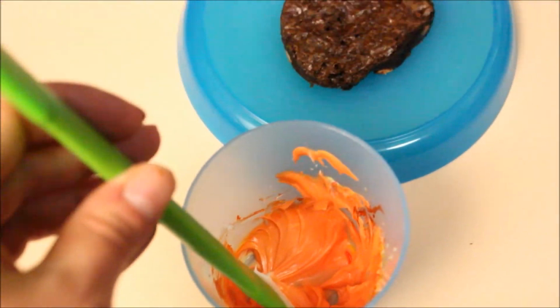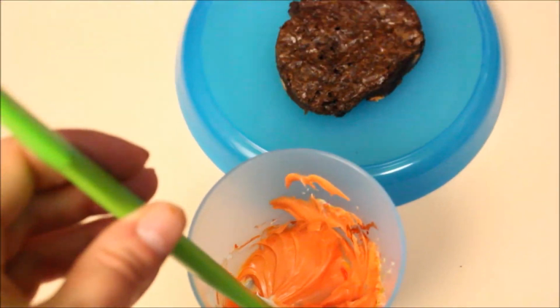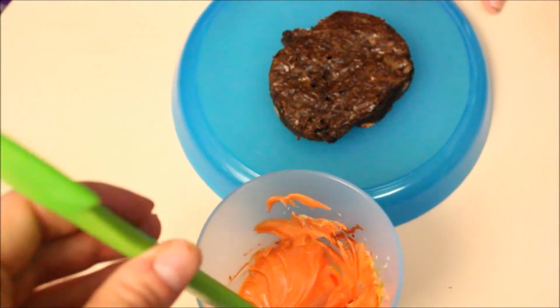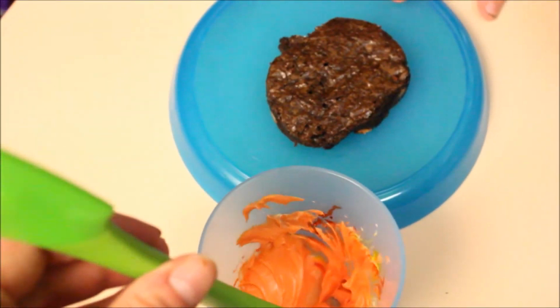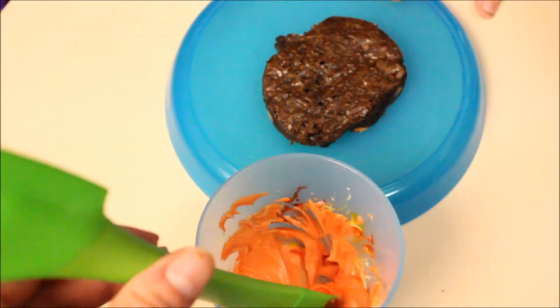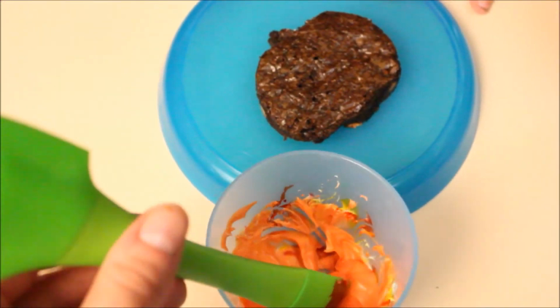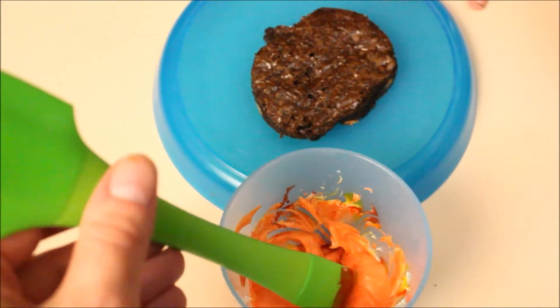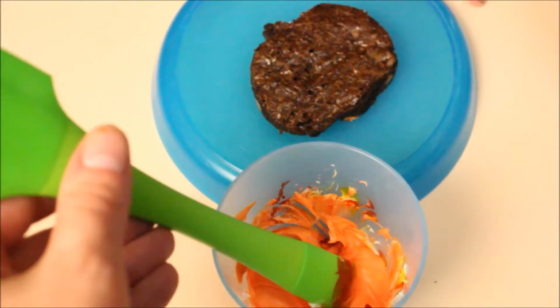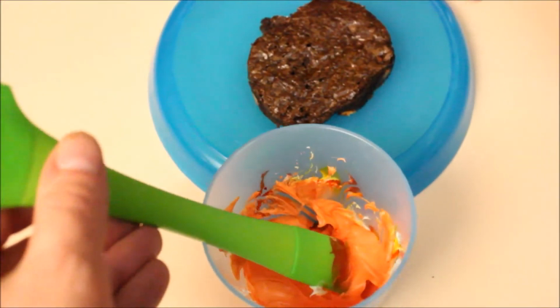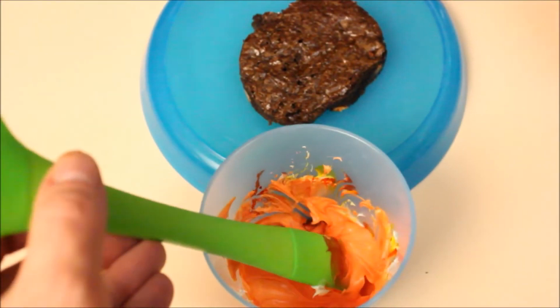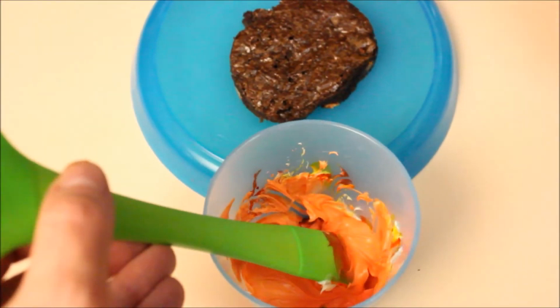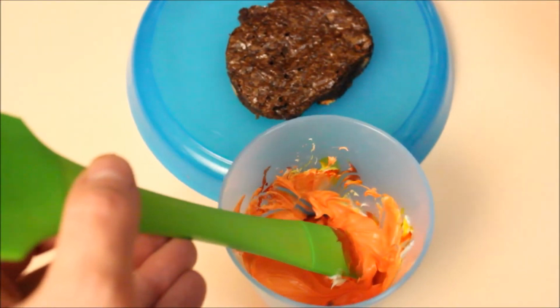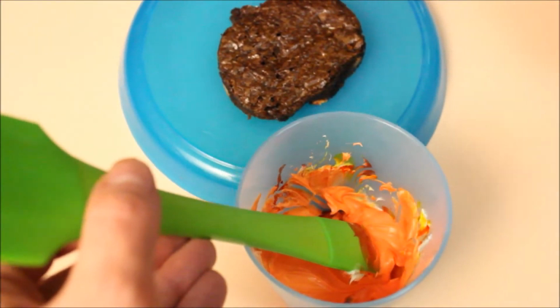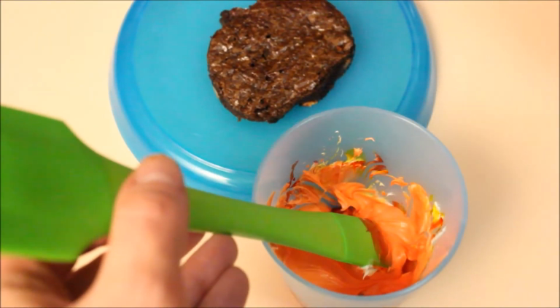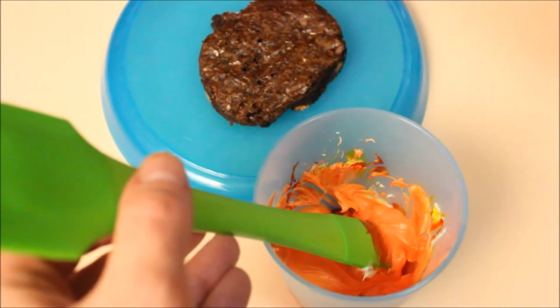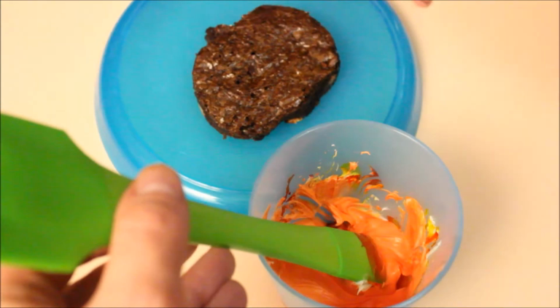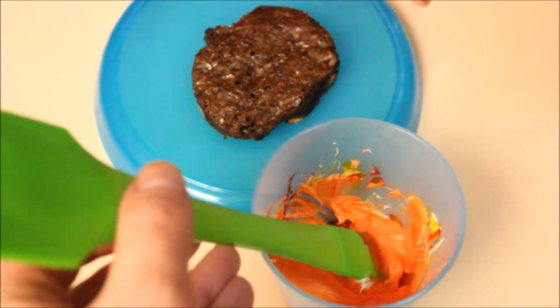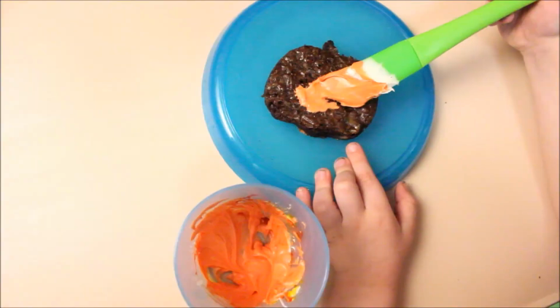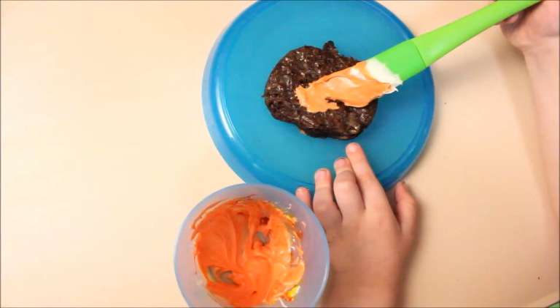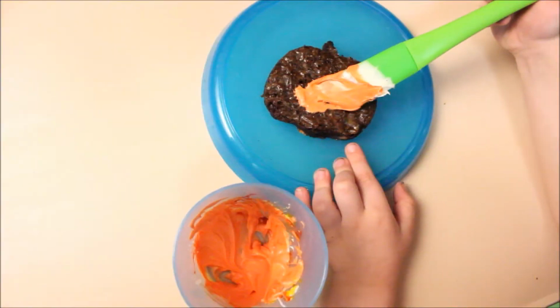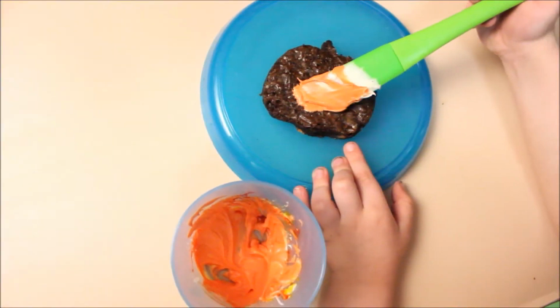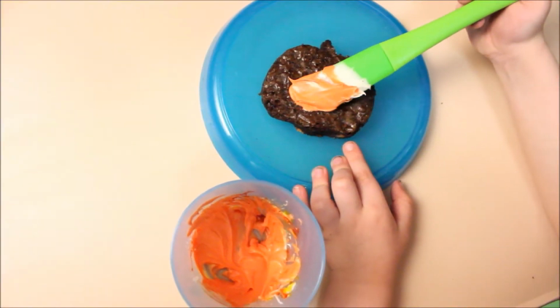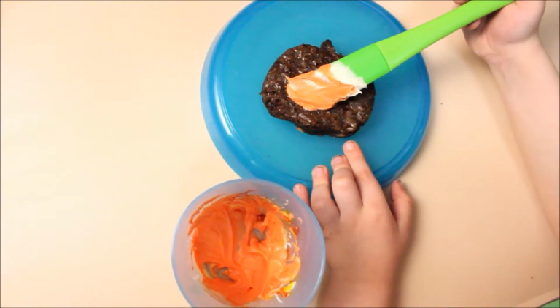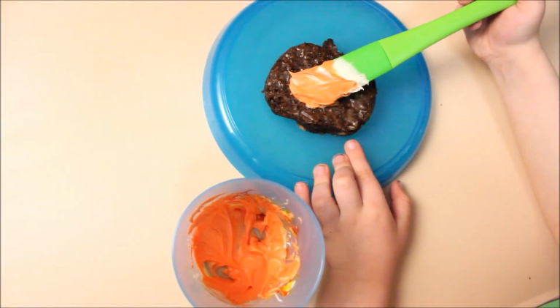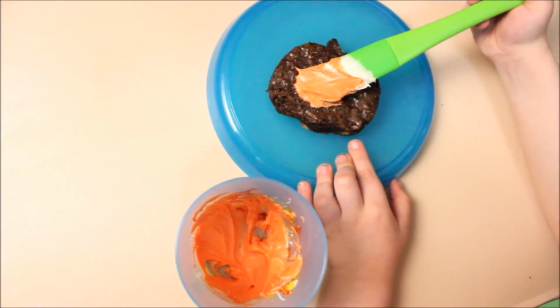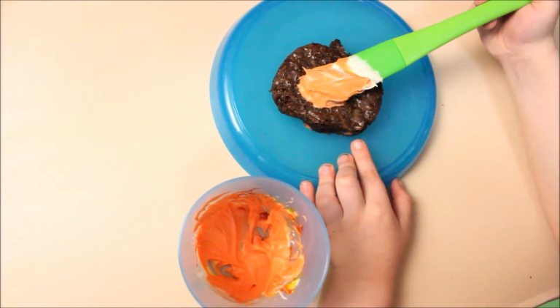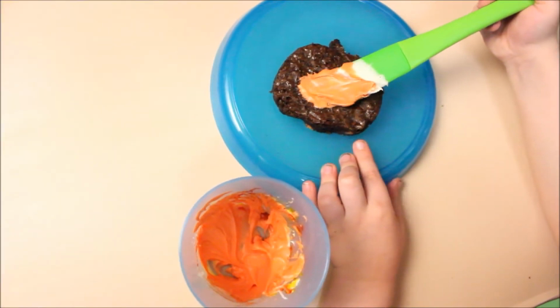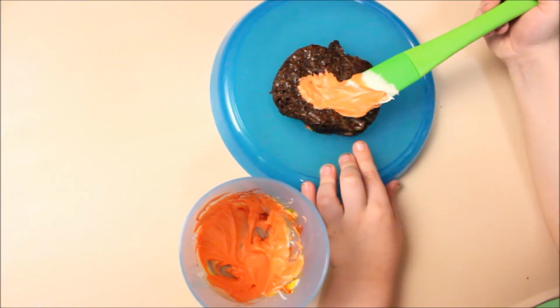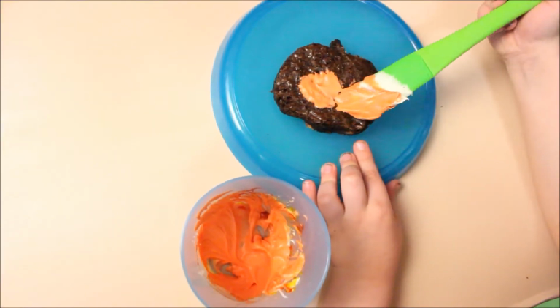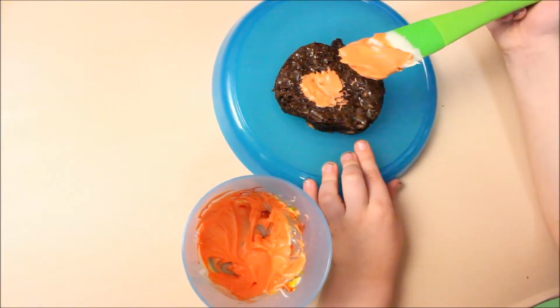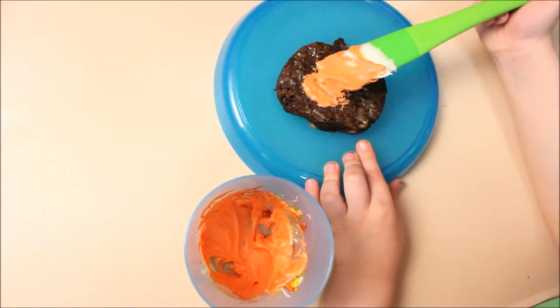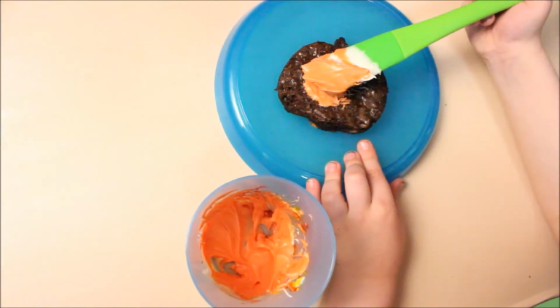Ready to ice it? Yes. Good job! Oh, you just did a great job.